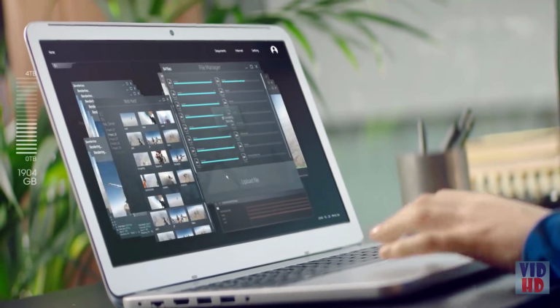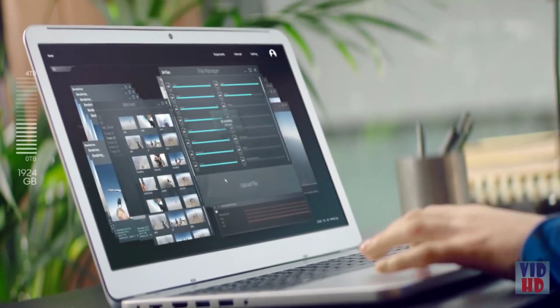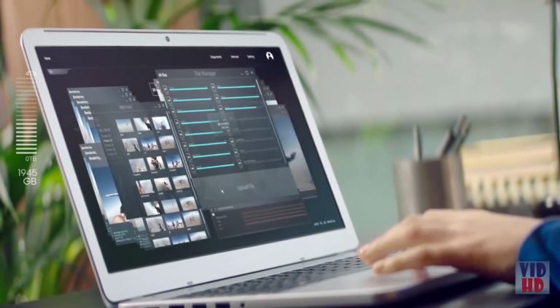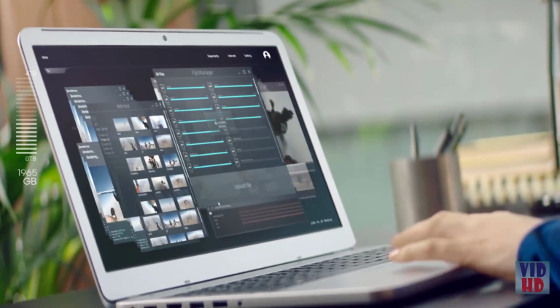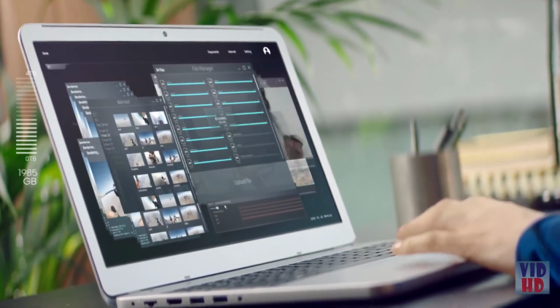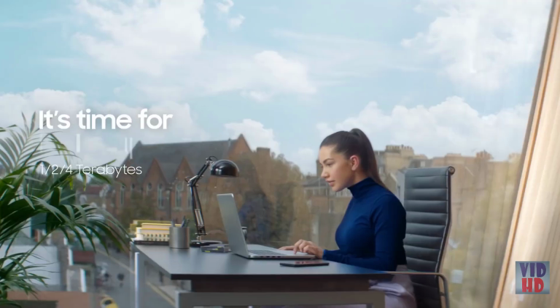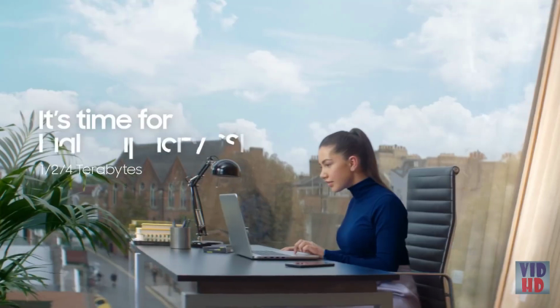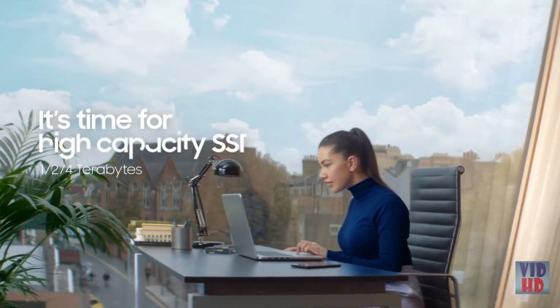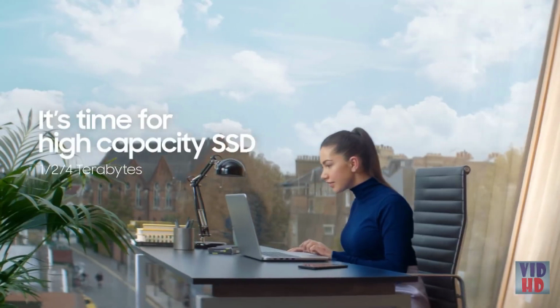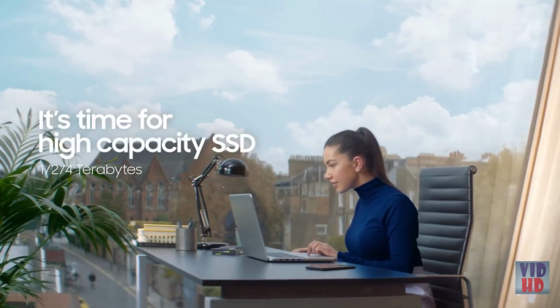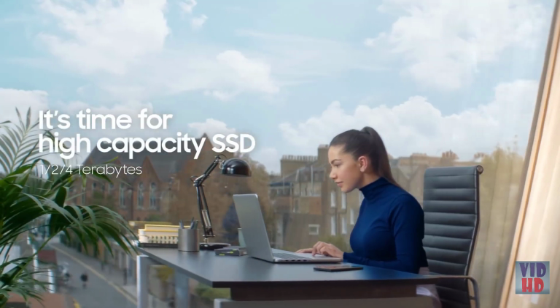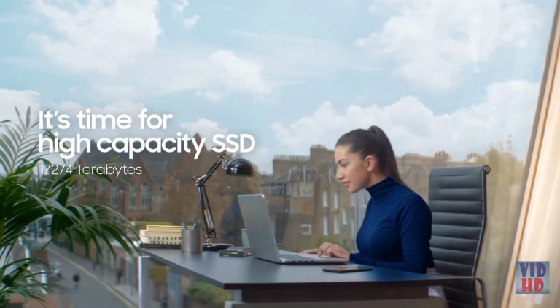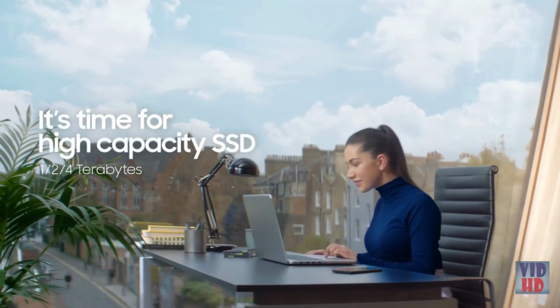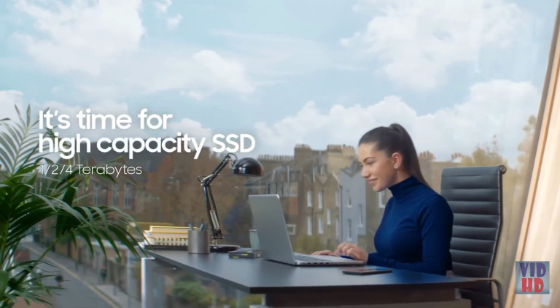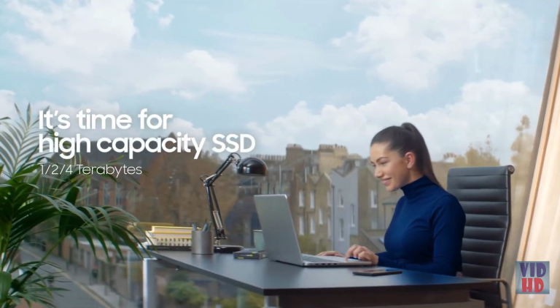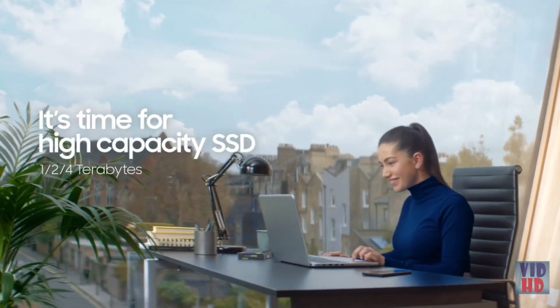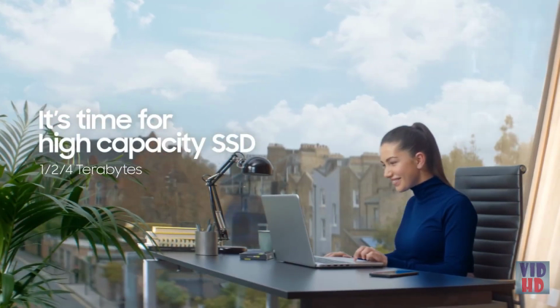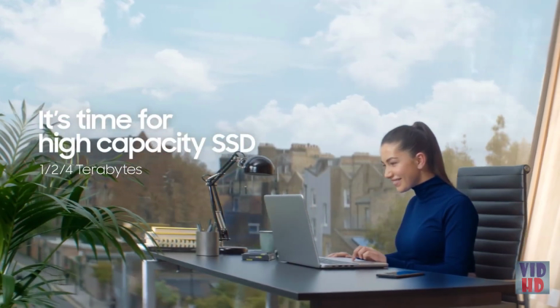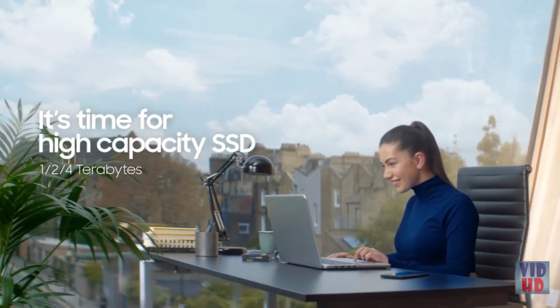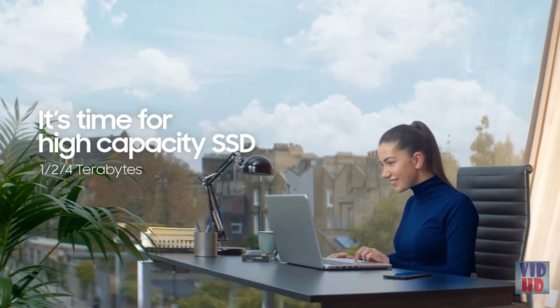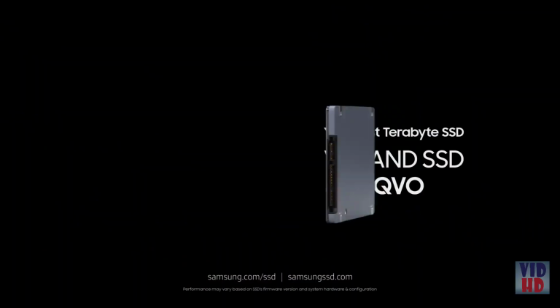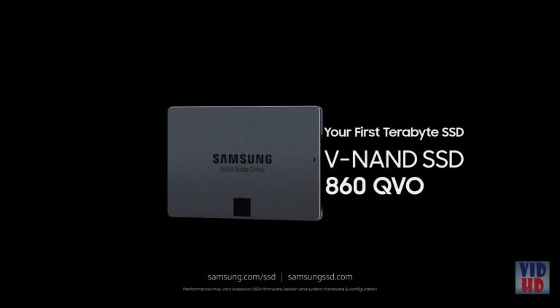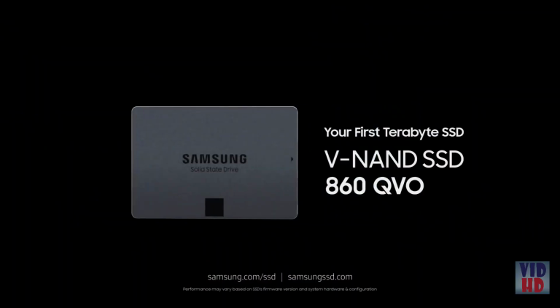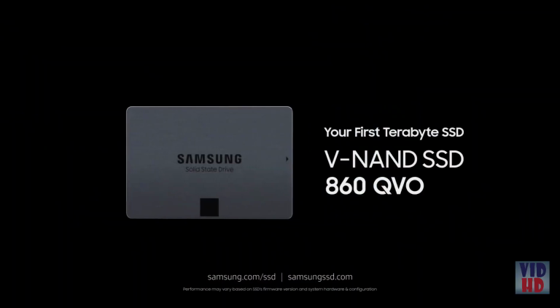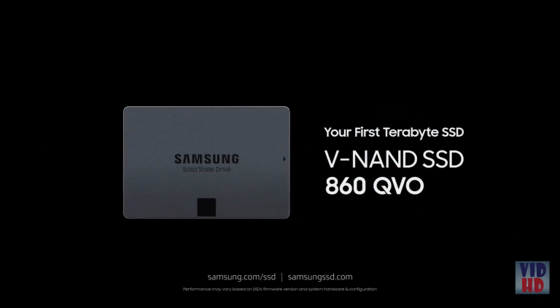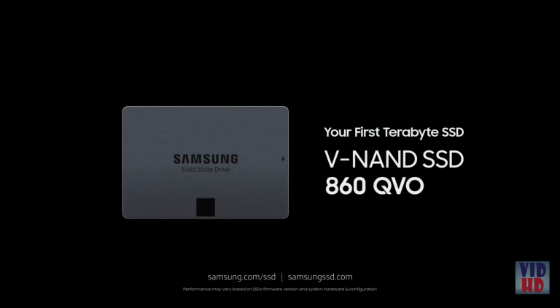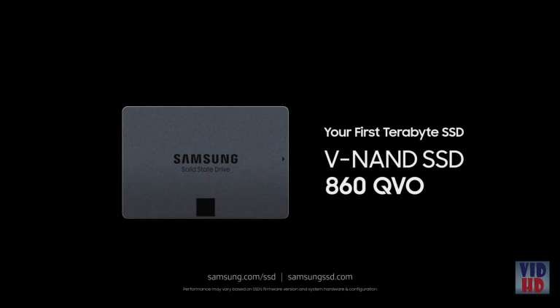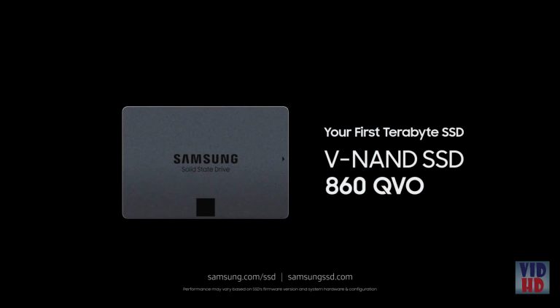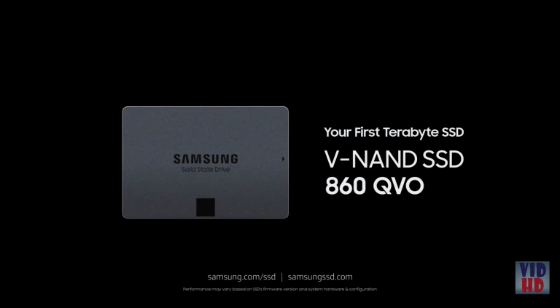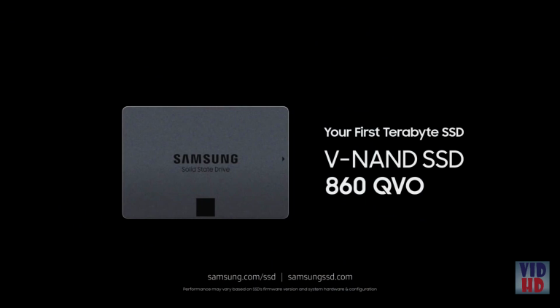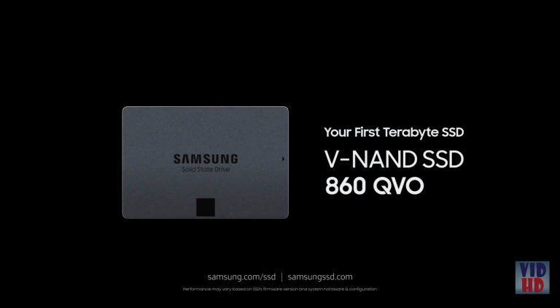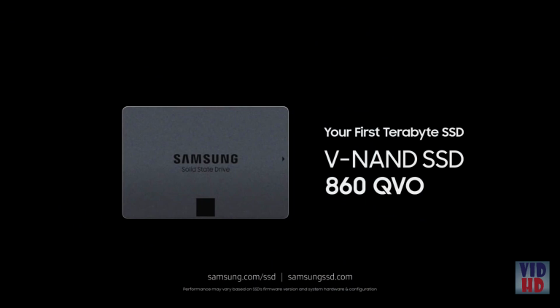It's time for high-capacity SSD — Samsung SSD 860 QVO.